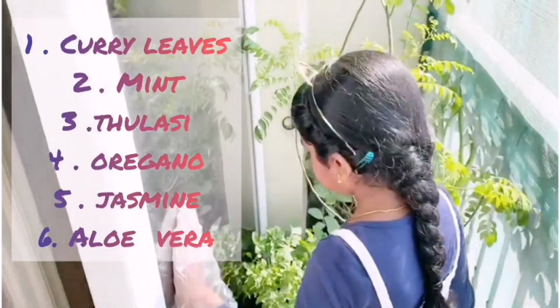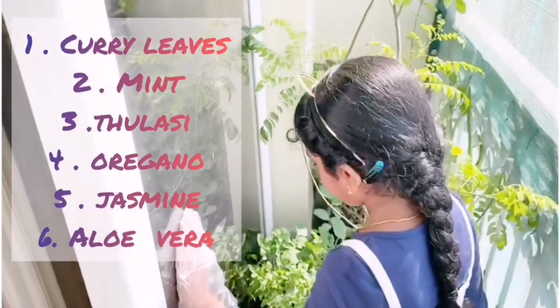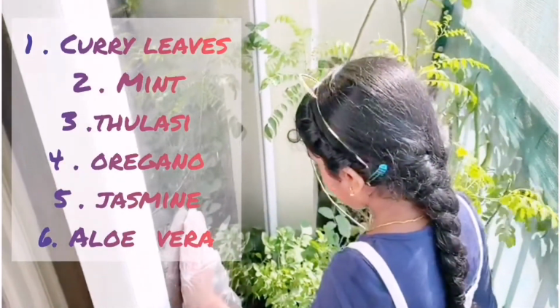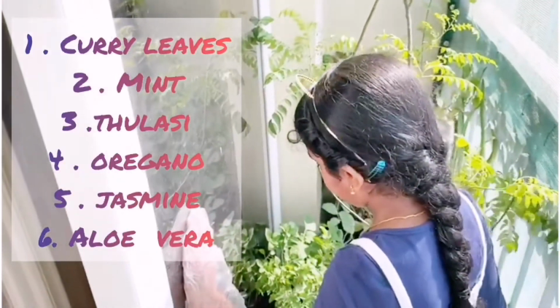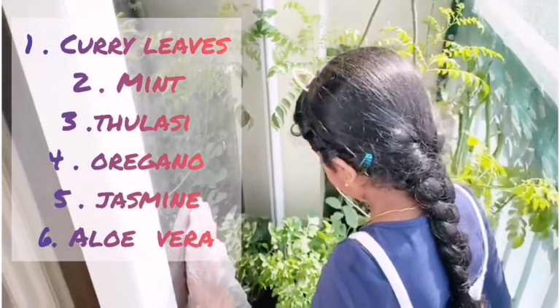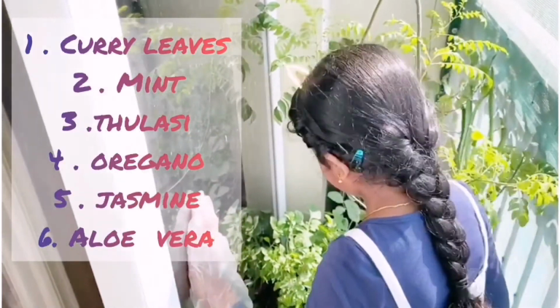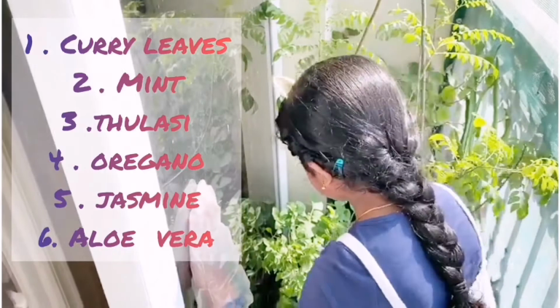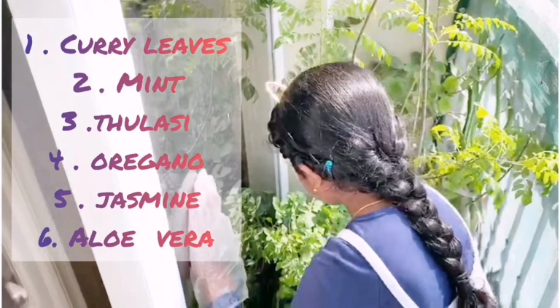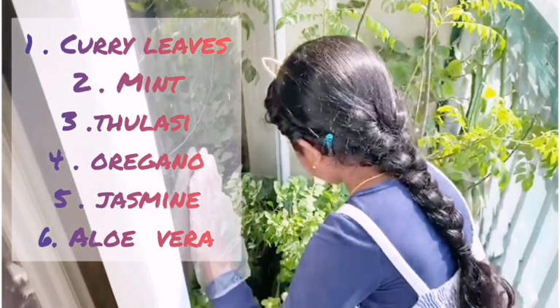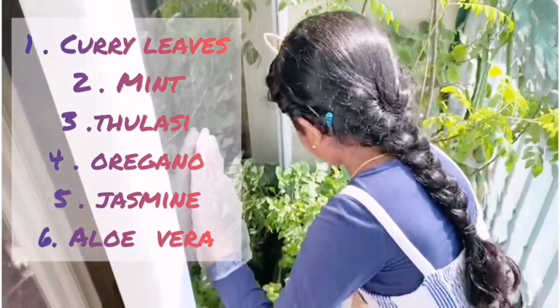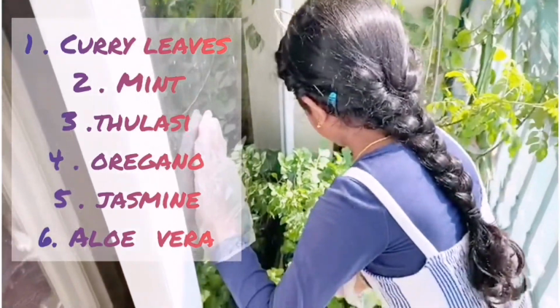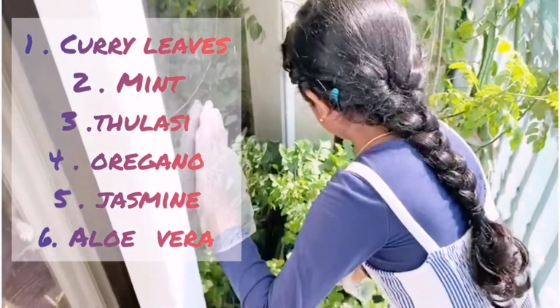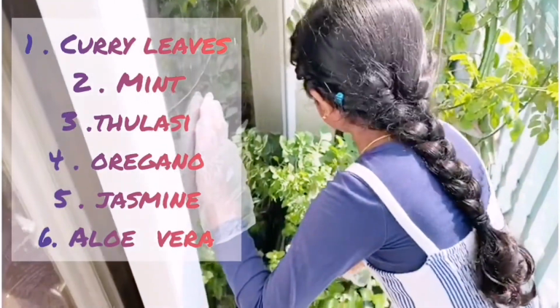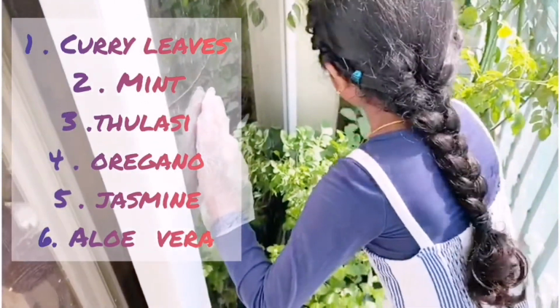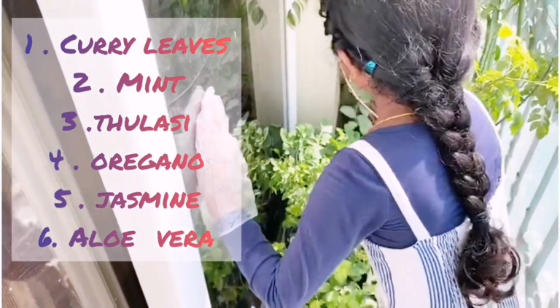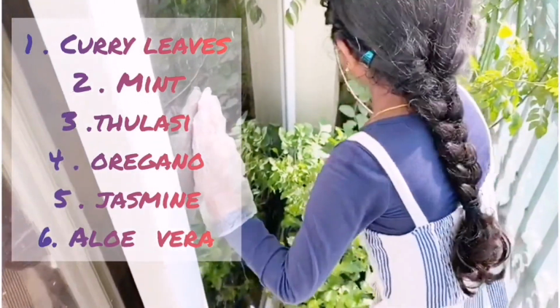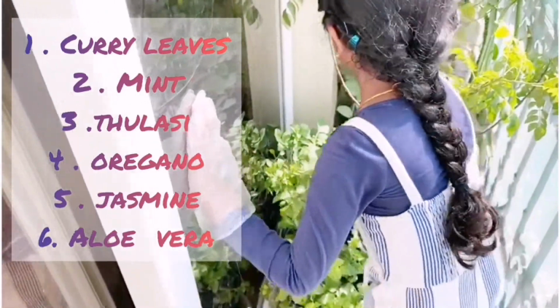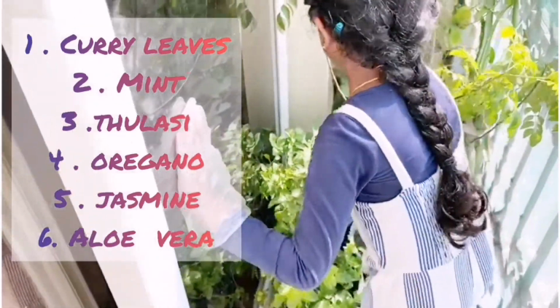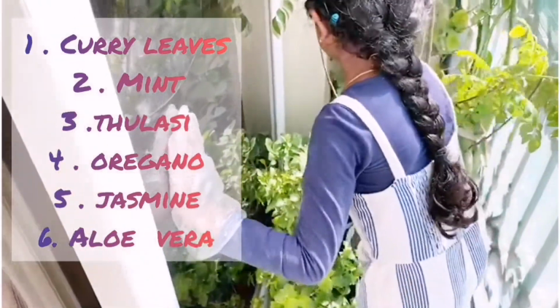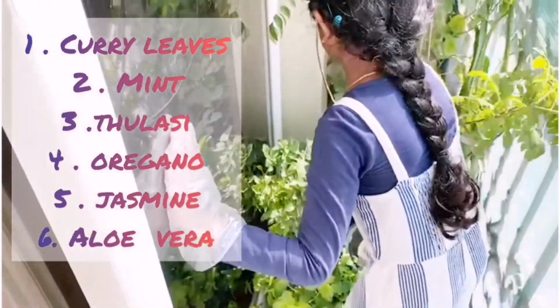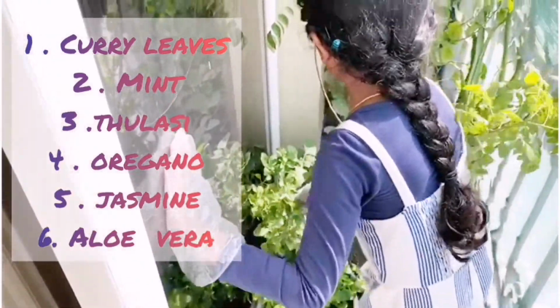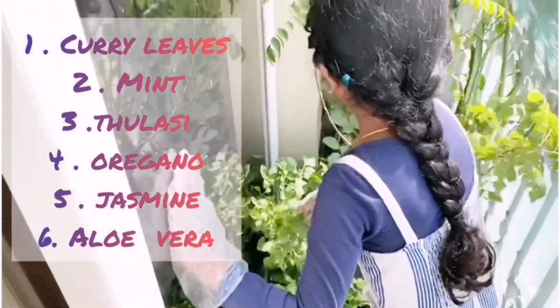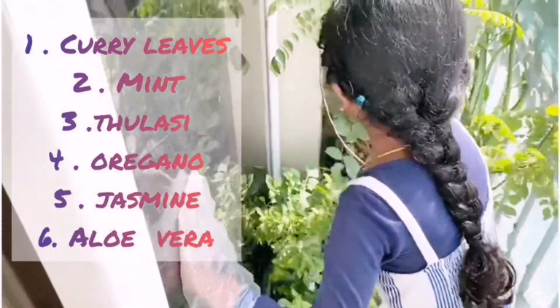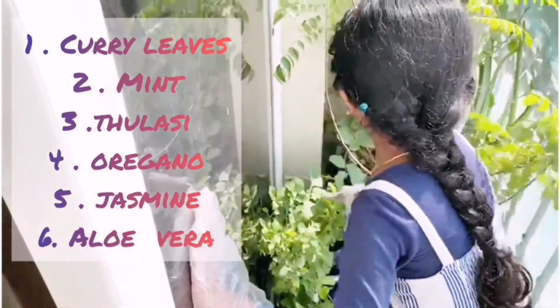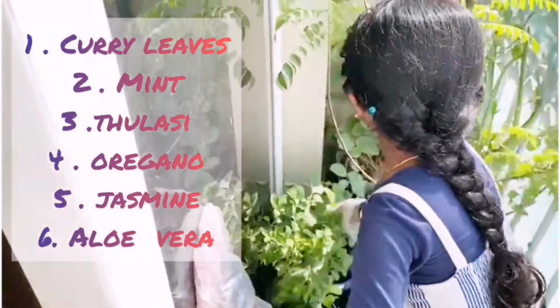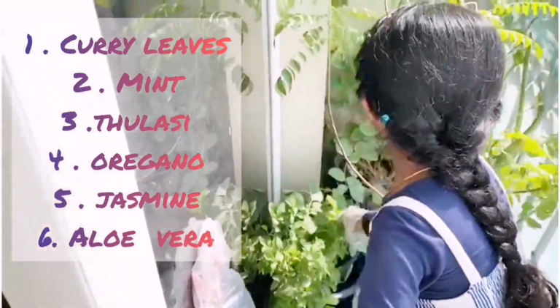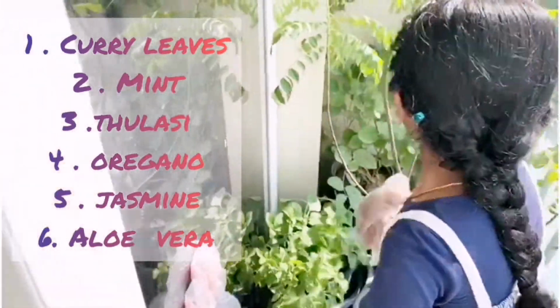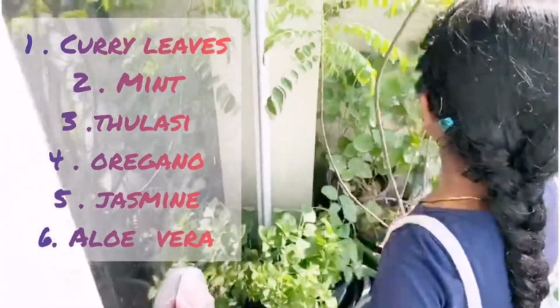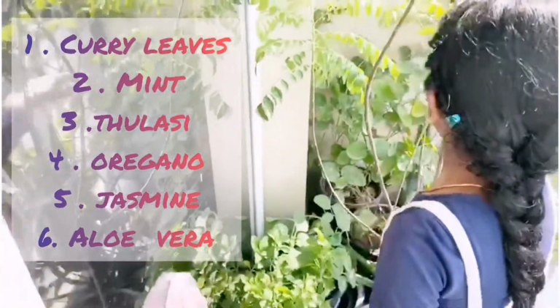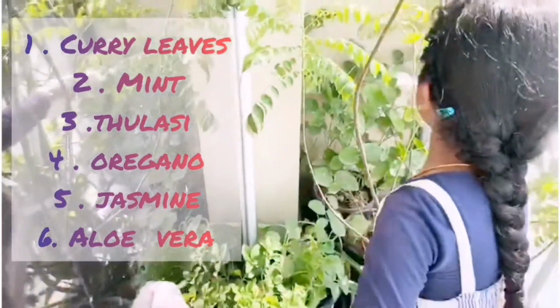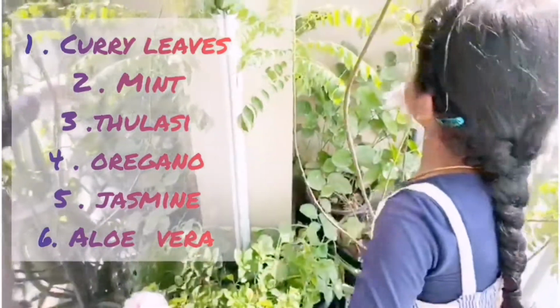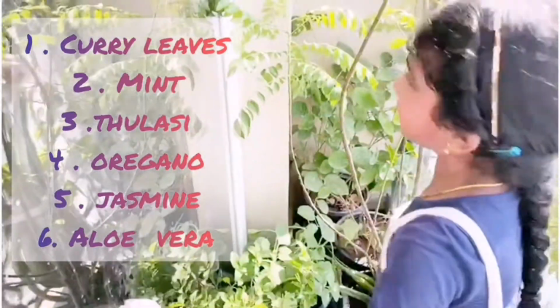Curry leaves, mint, tulsi, polyarrow, jasmine.